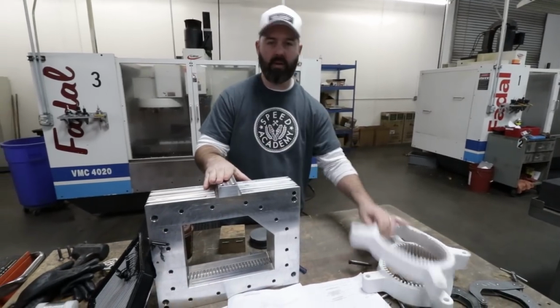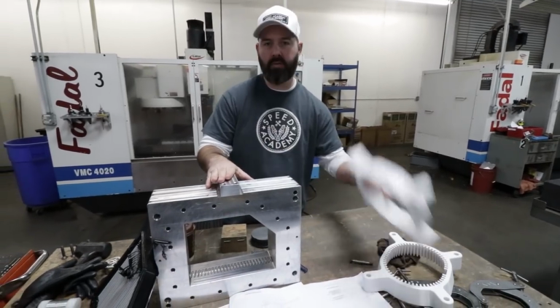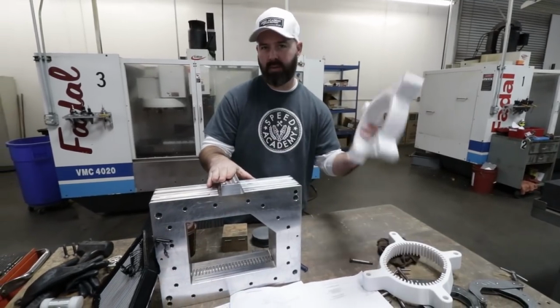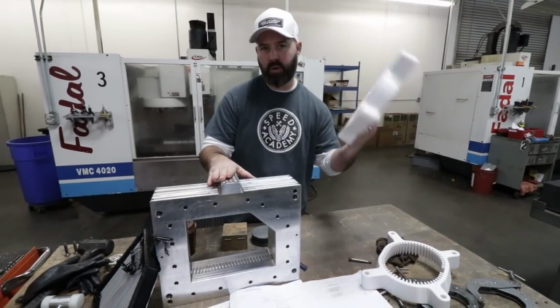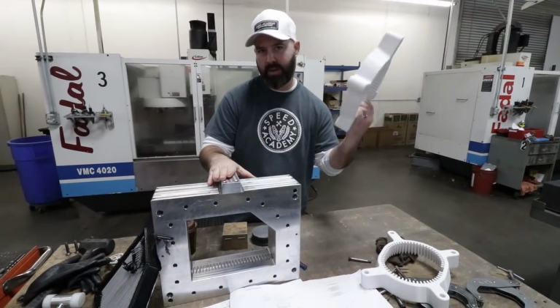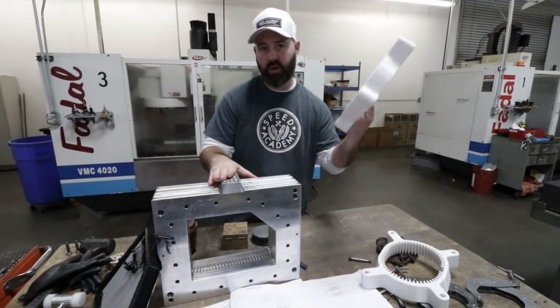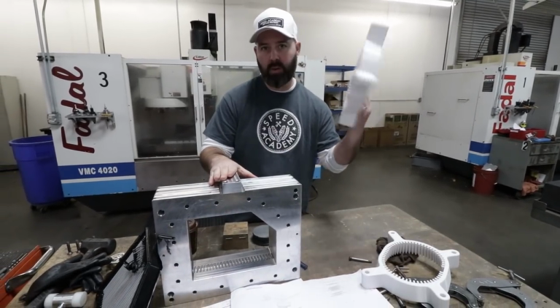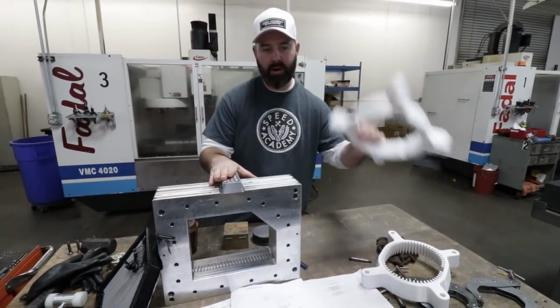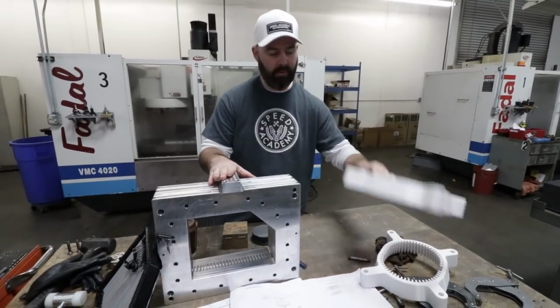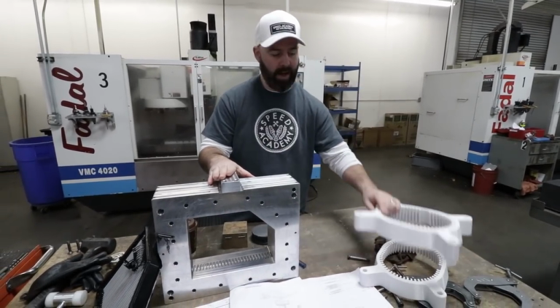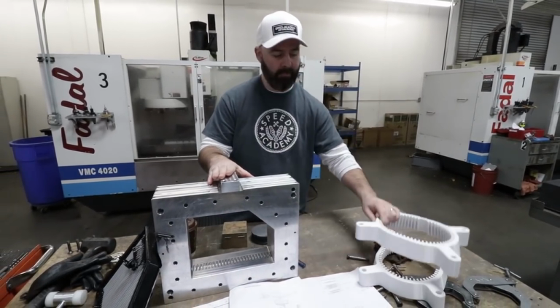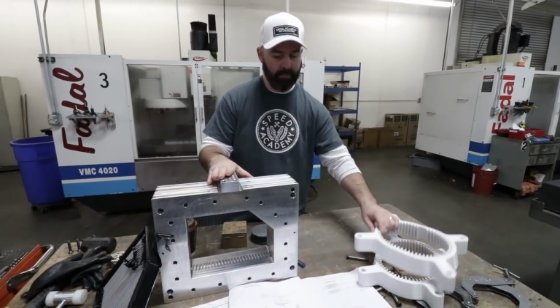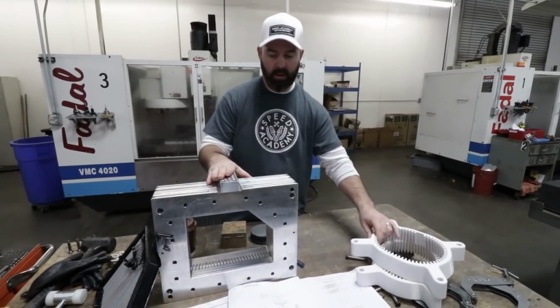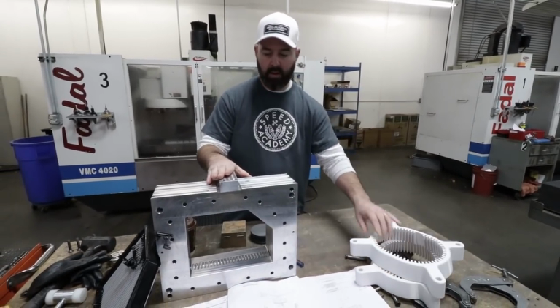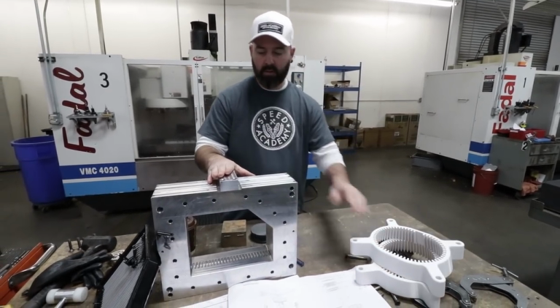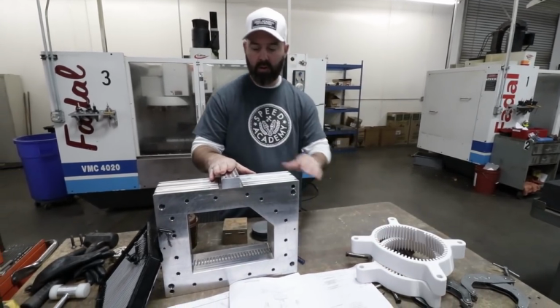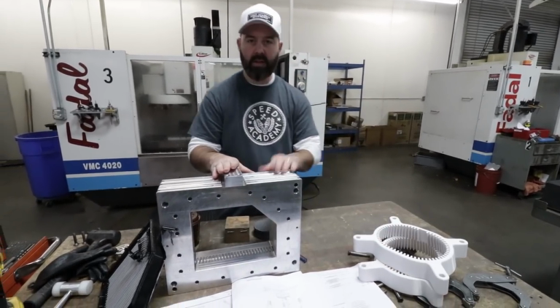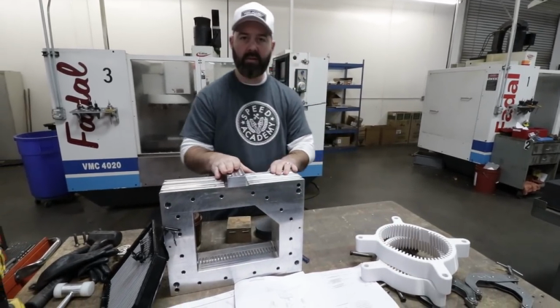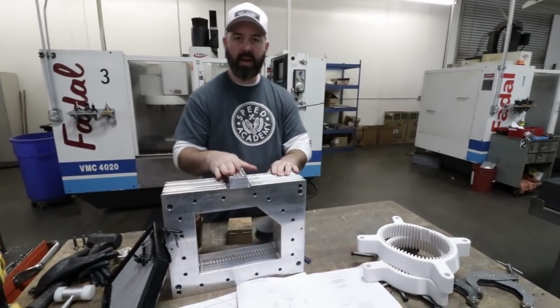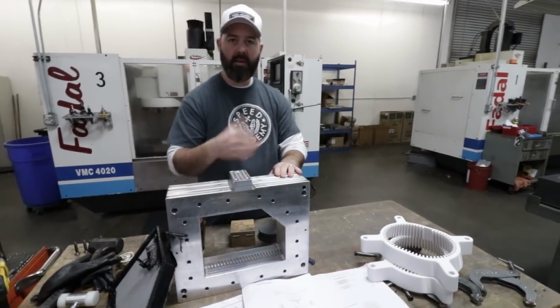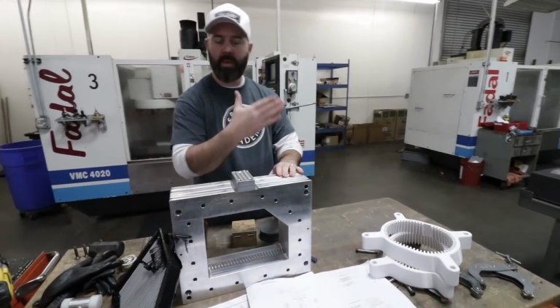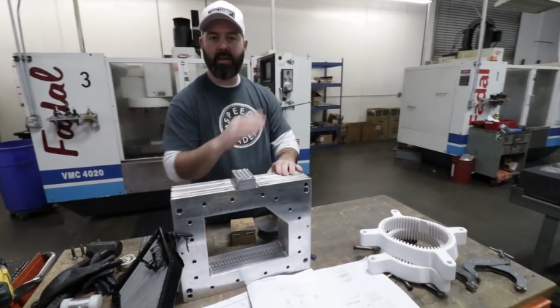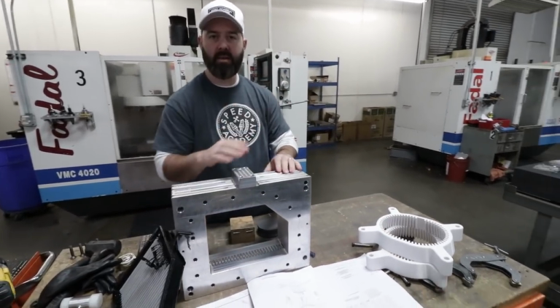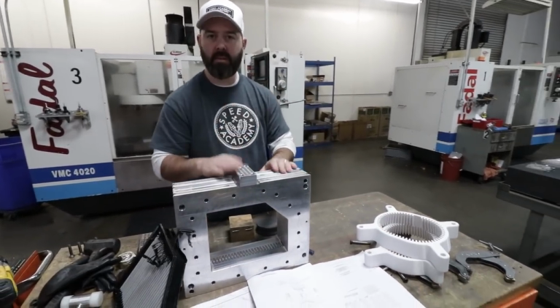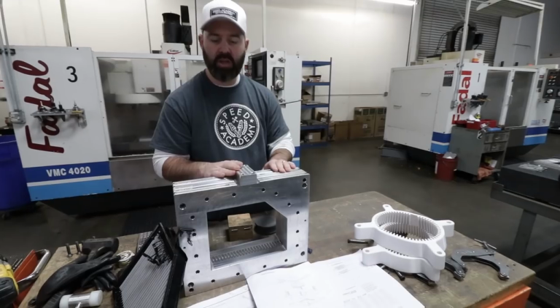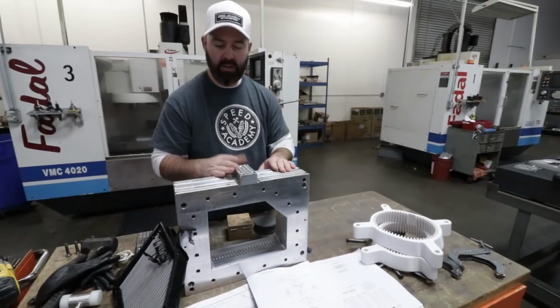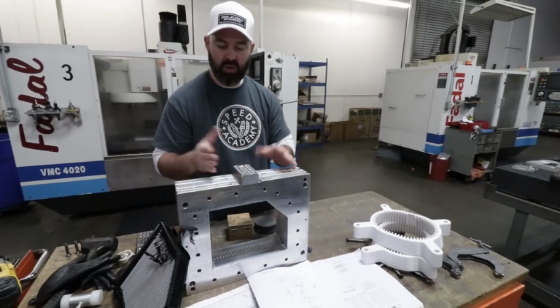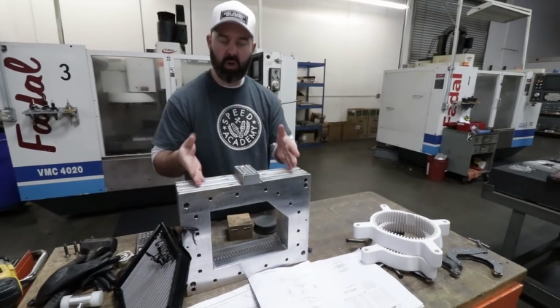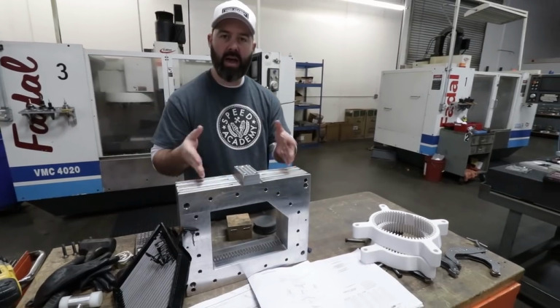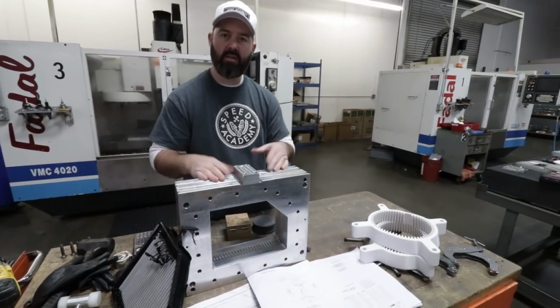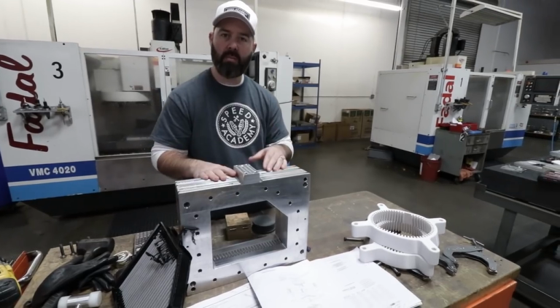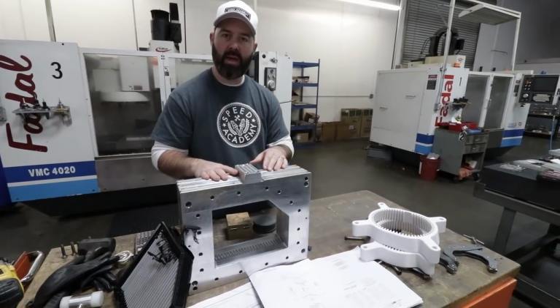This obviously wouldn't be durable enough for that. So let's have a peek at some of the machines and show you how these are made.